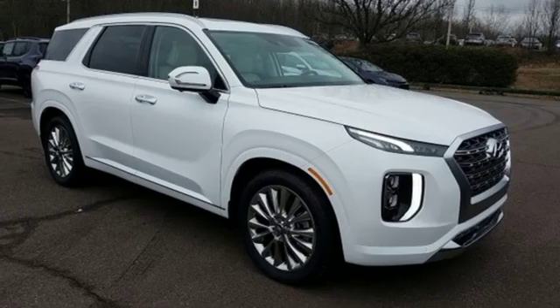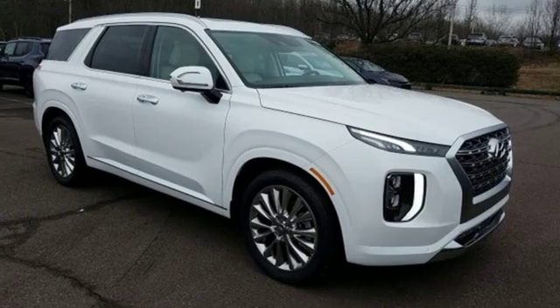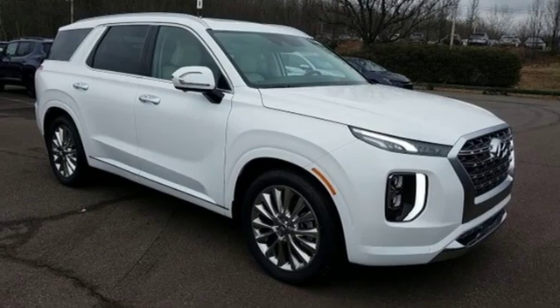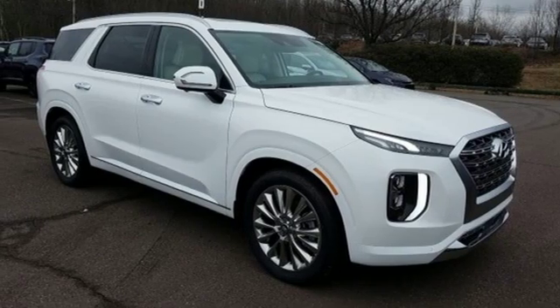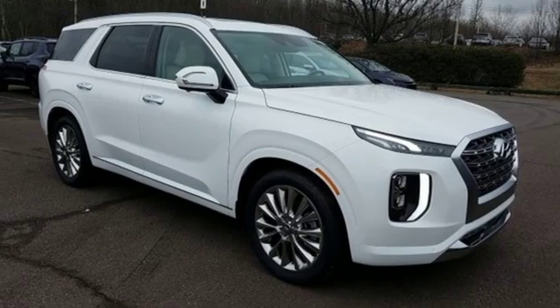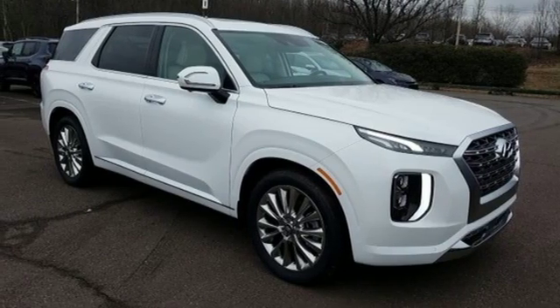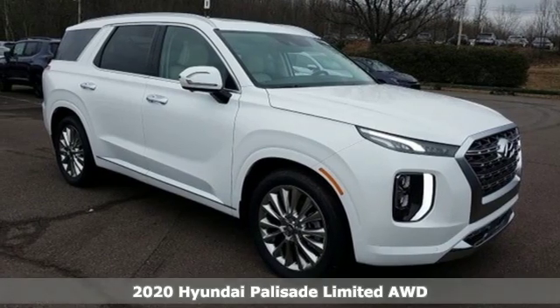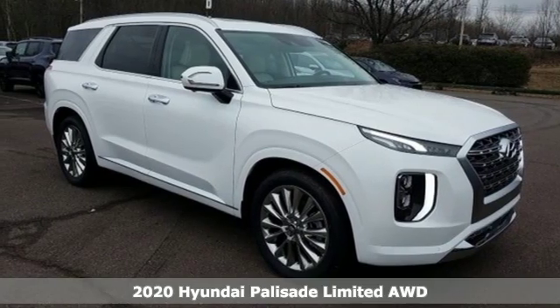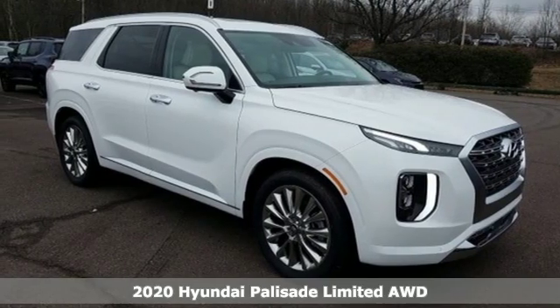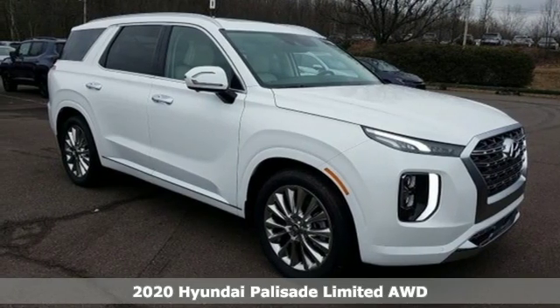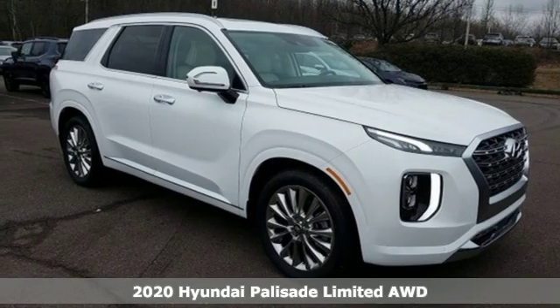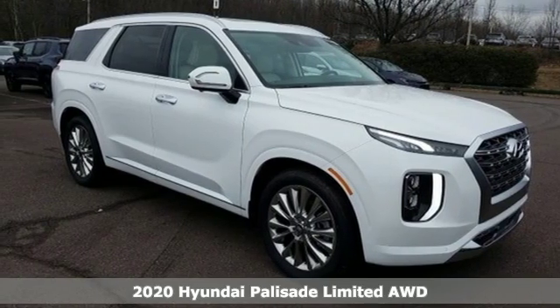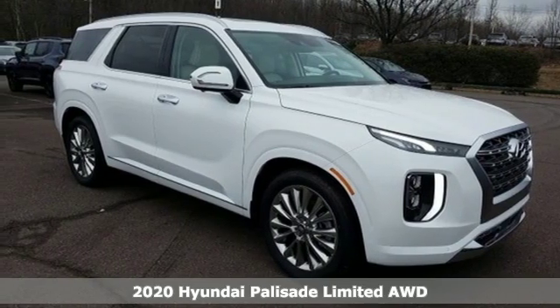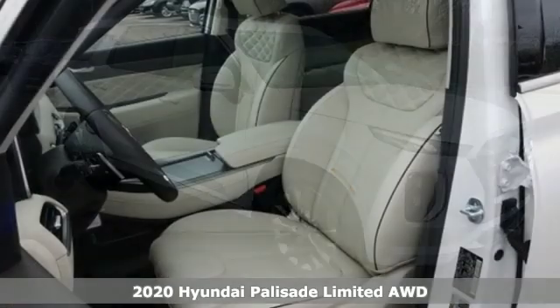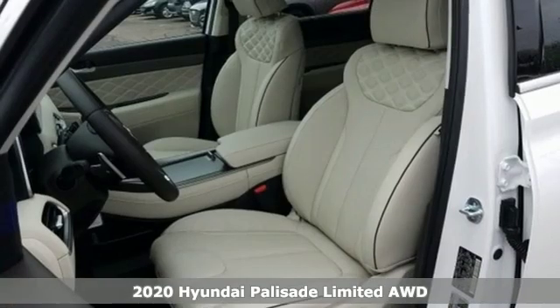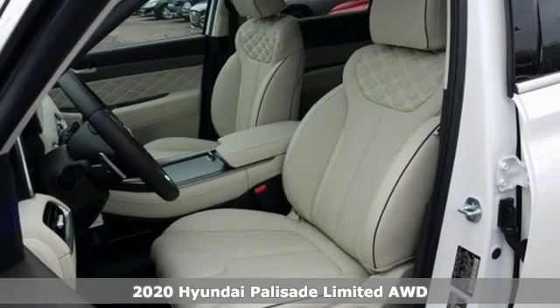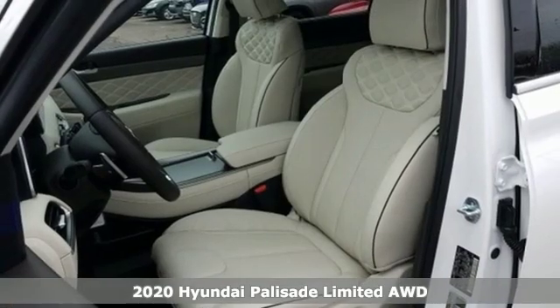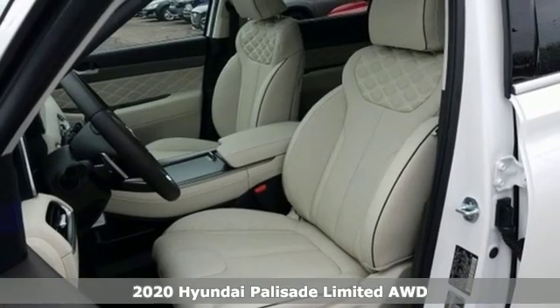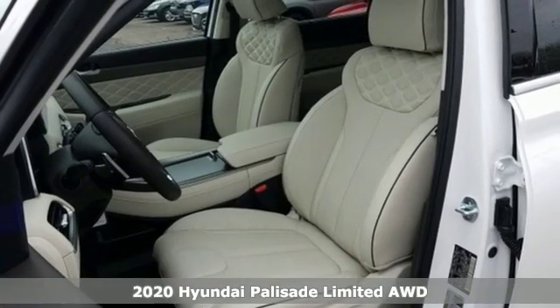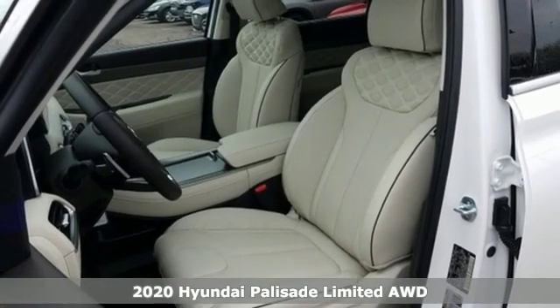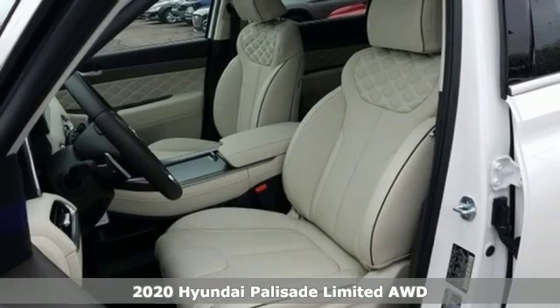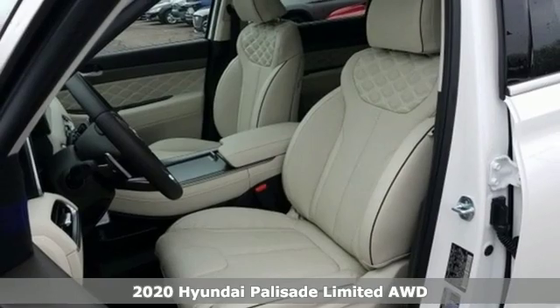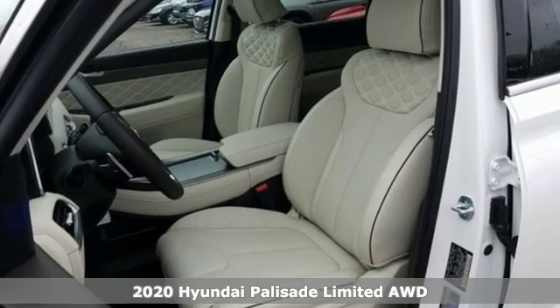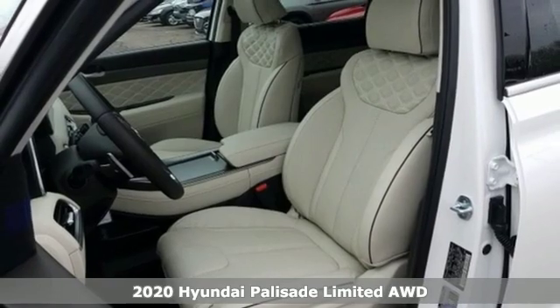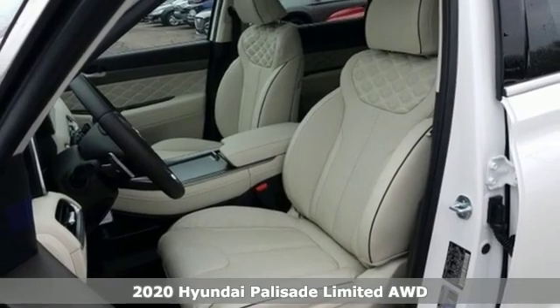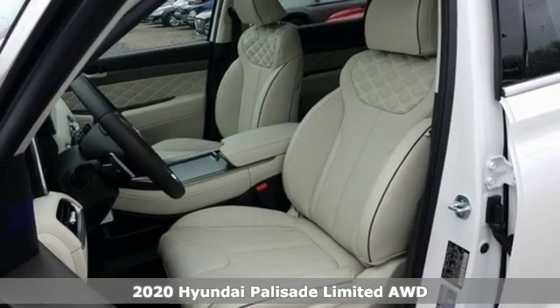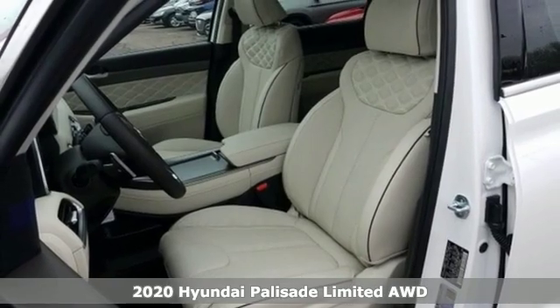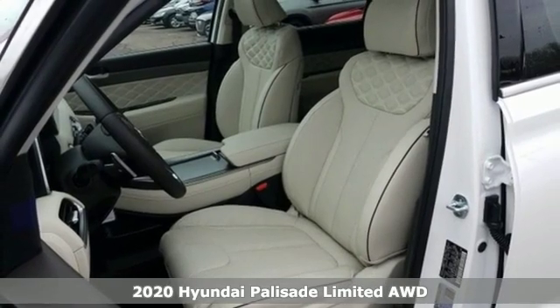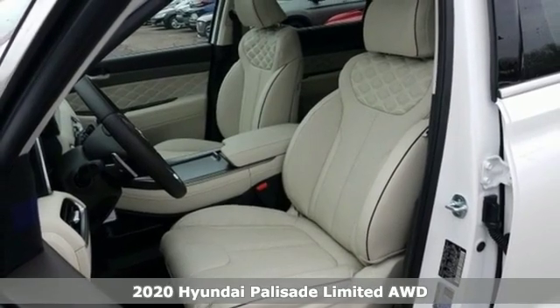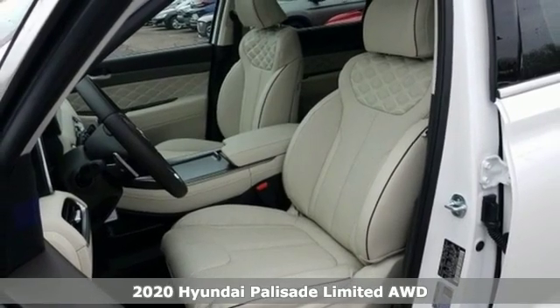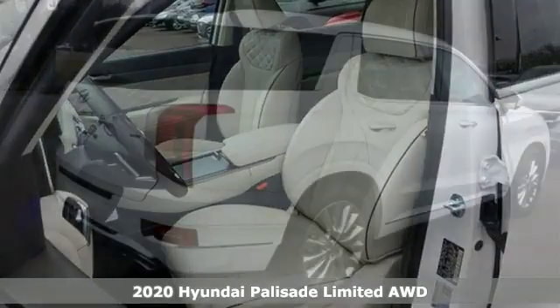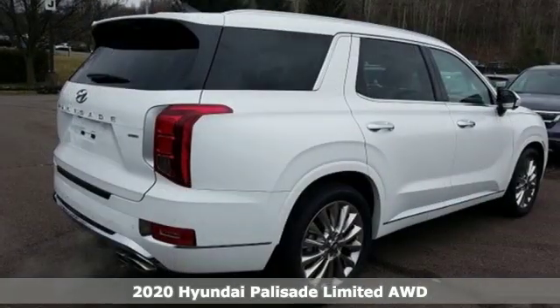It's the new 2020 Hyundai Palisade. From its amenities to its comfort, the Palisade is three rows of first class.